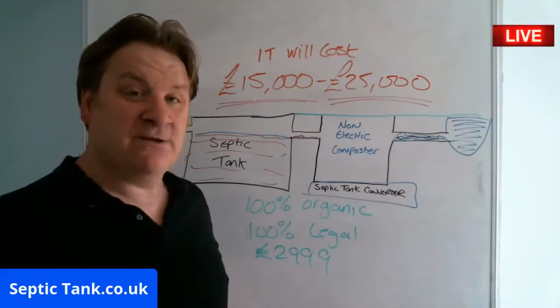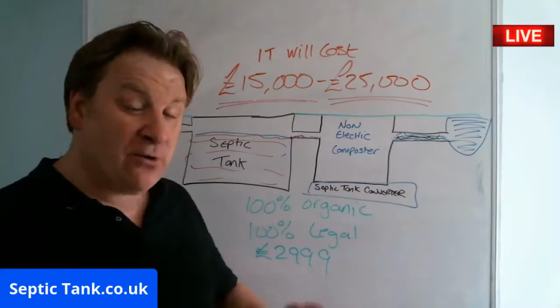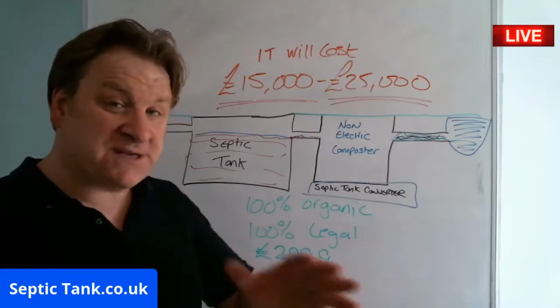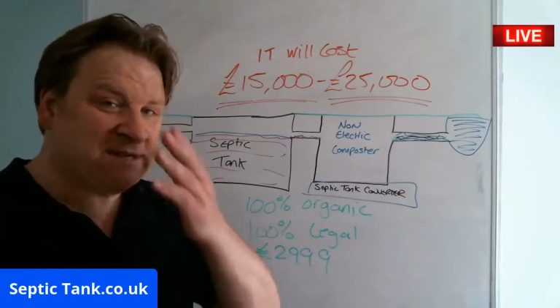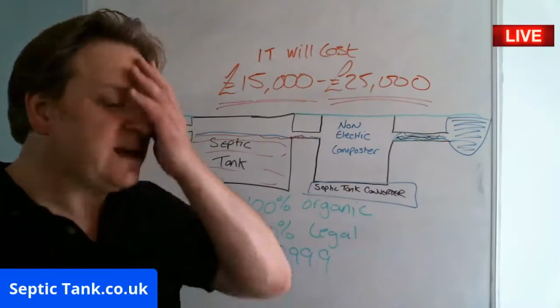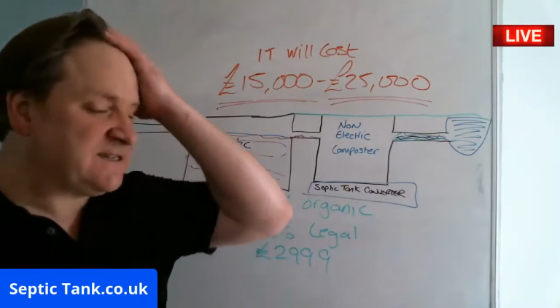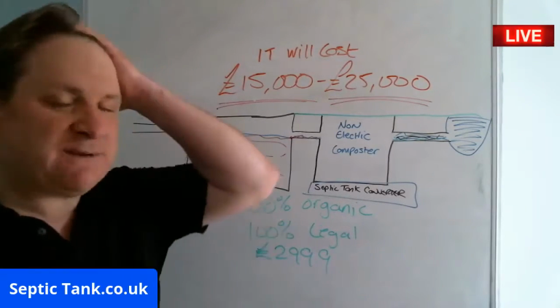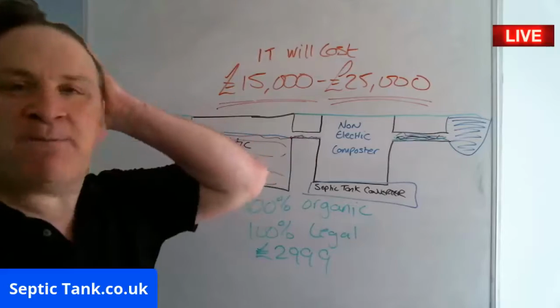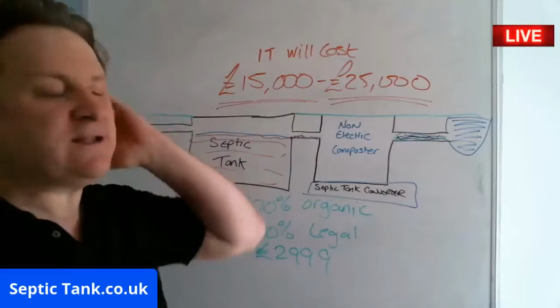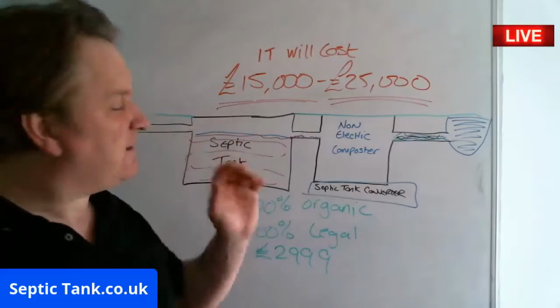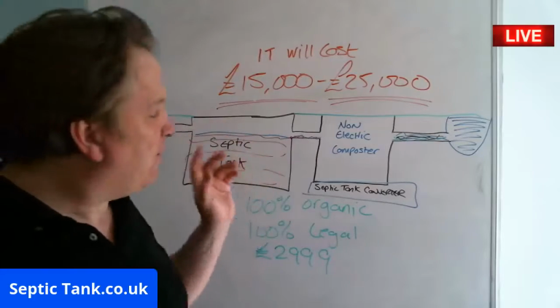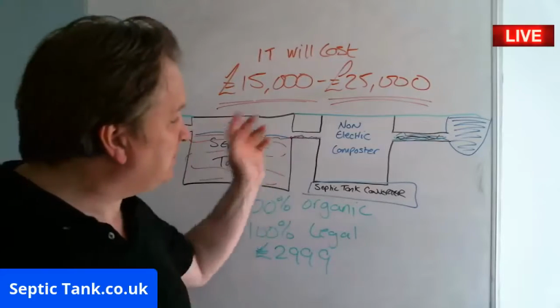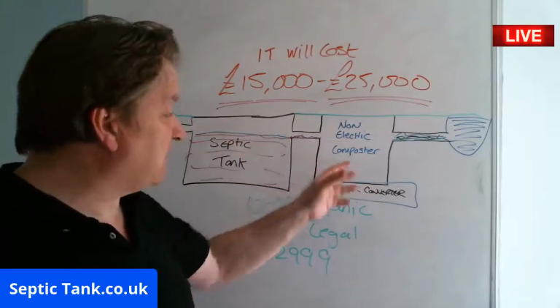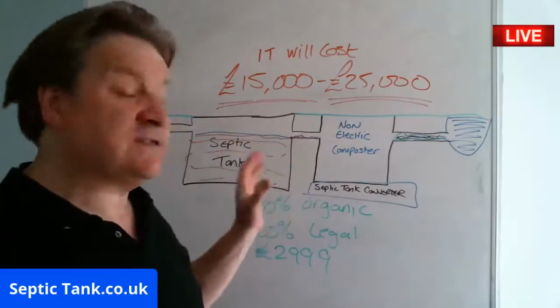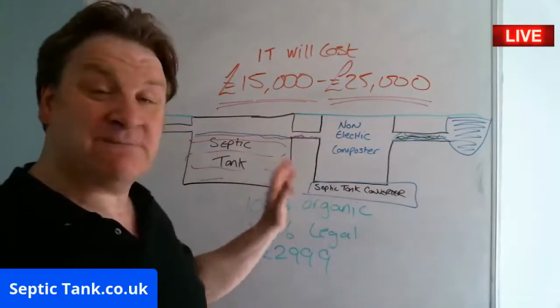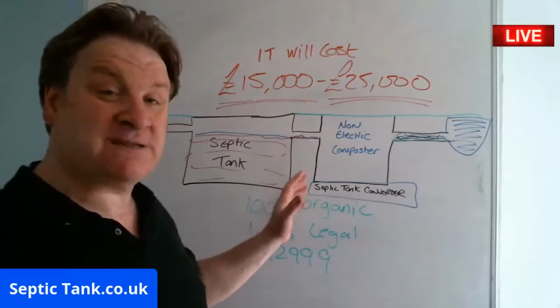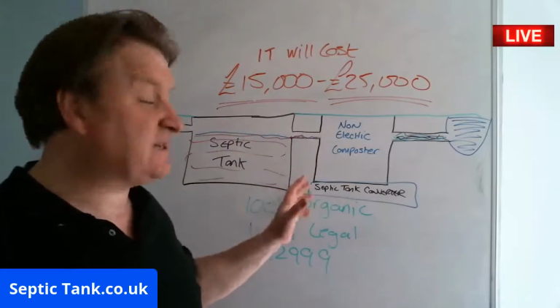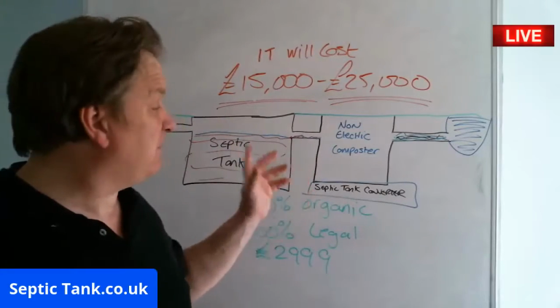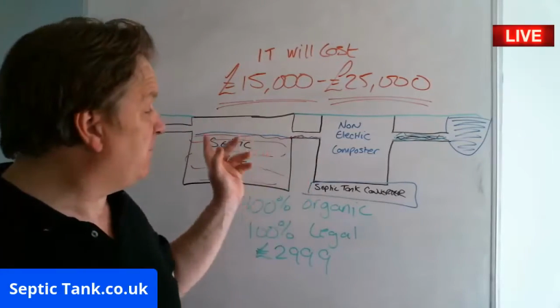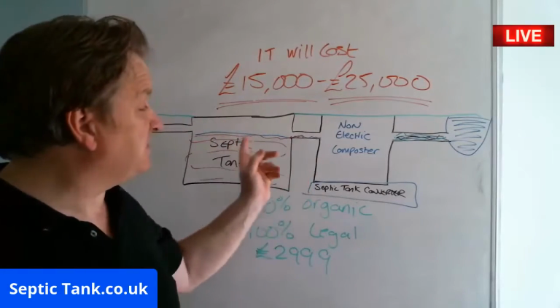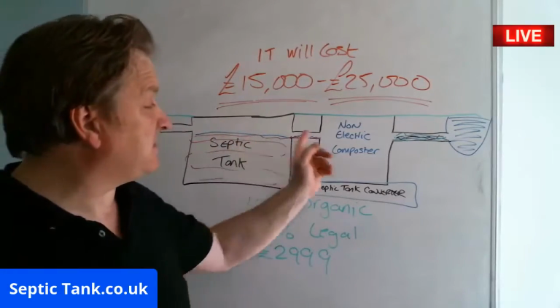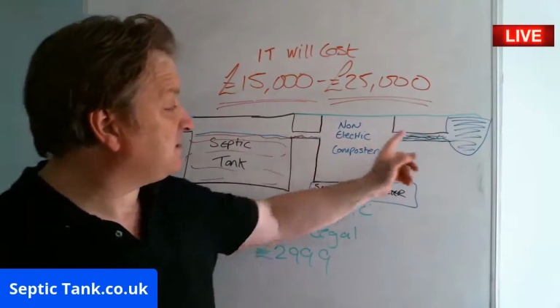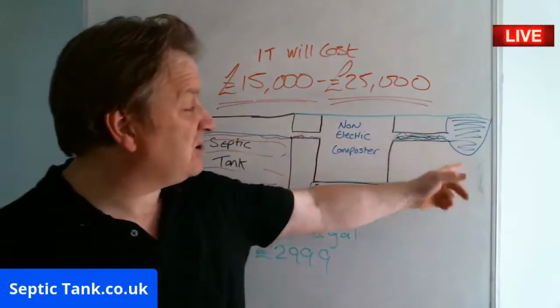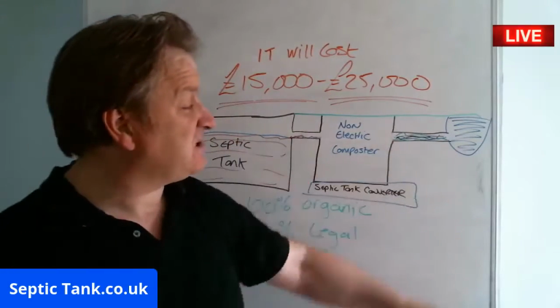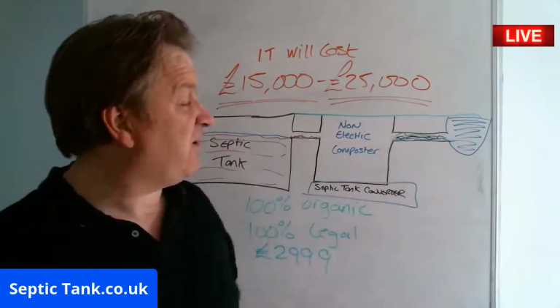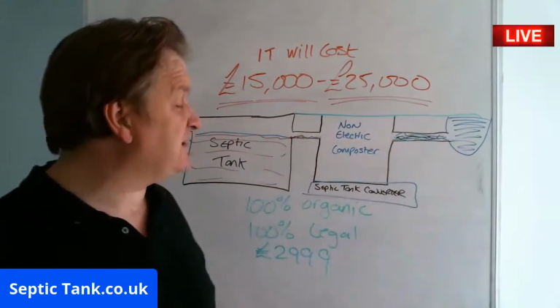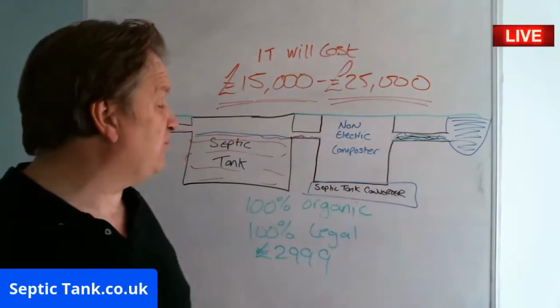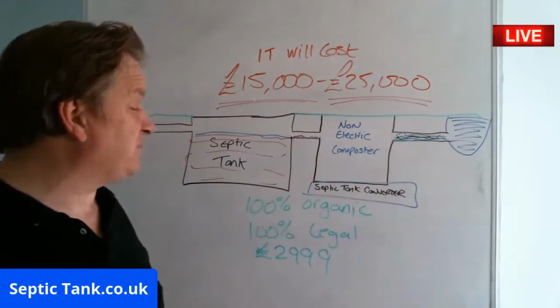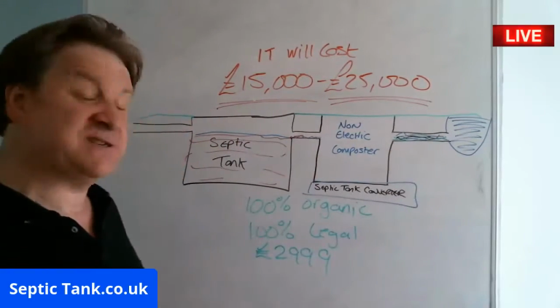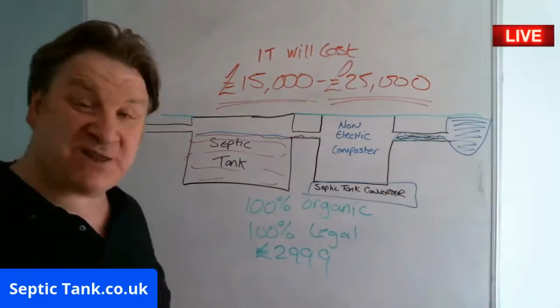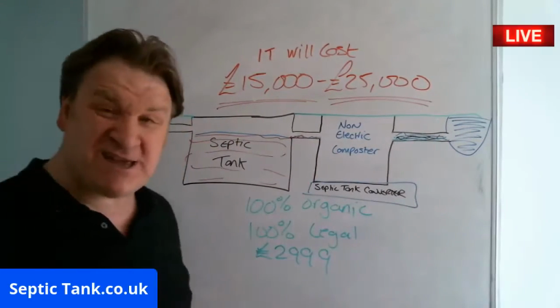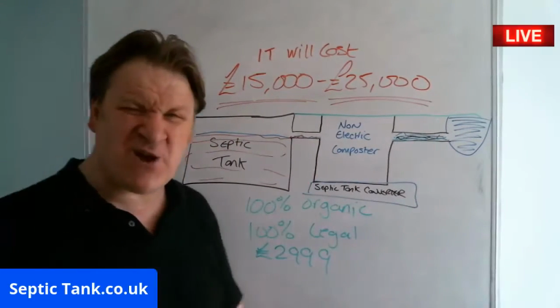Not all septic tanks are going to be banned — only certain ones, specifically the ones that discharge directly into watercourses. So there you go.